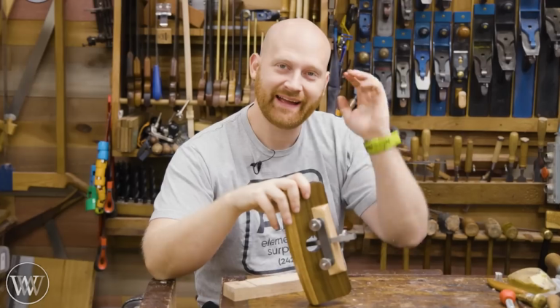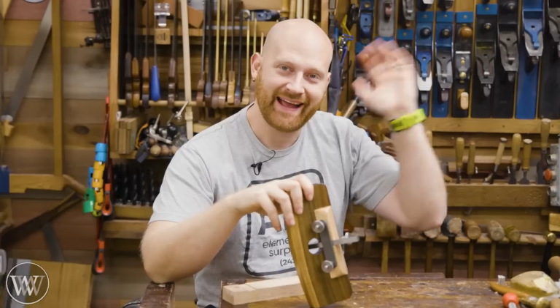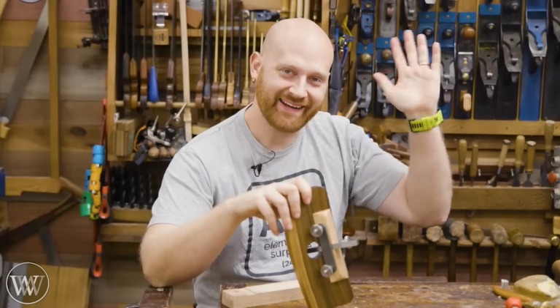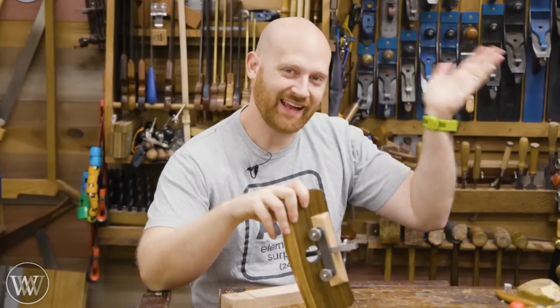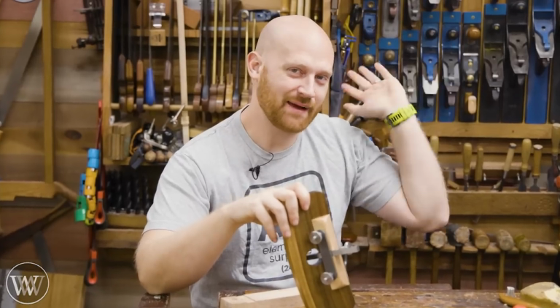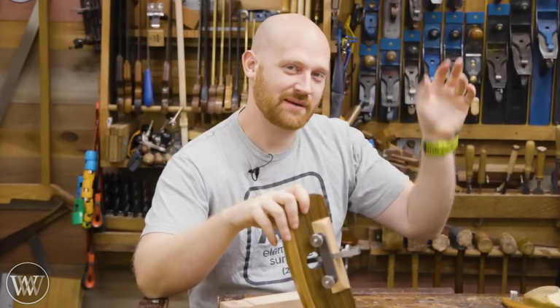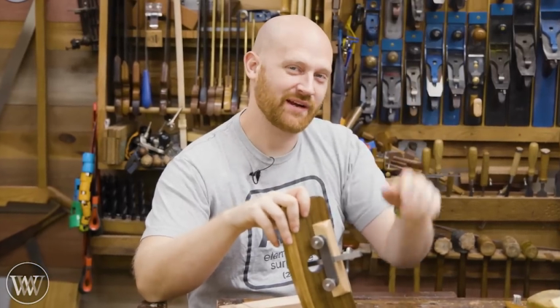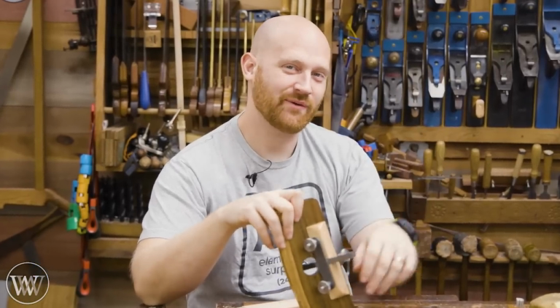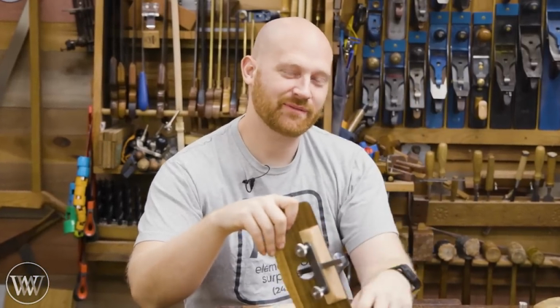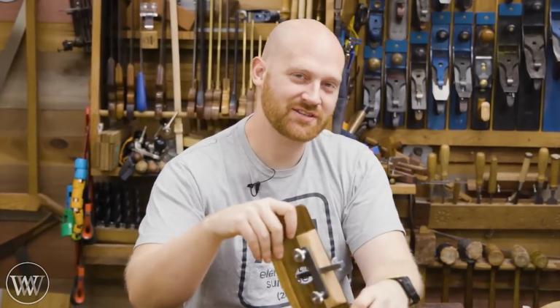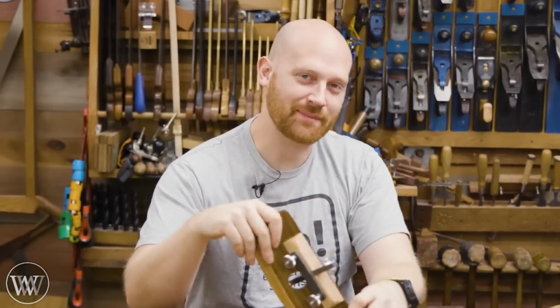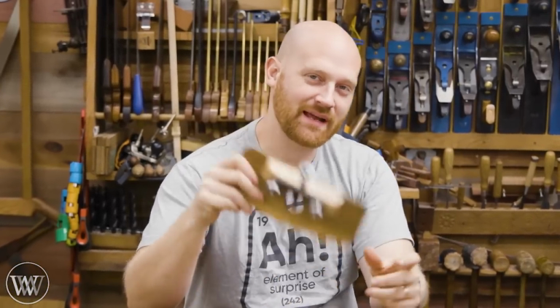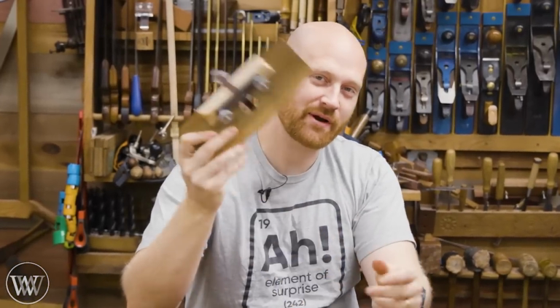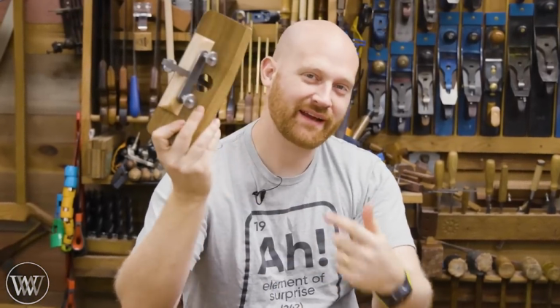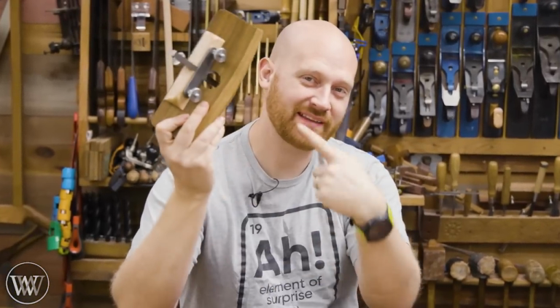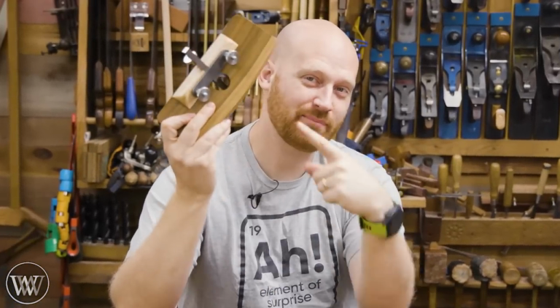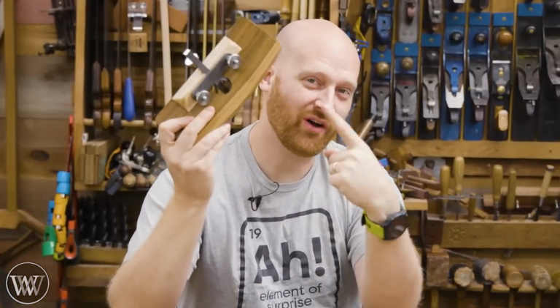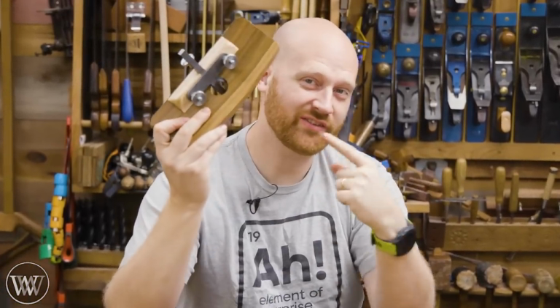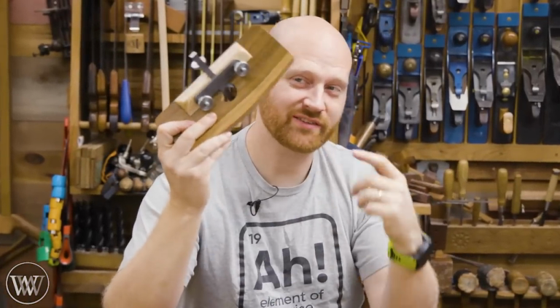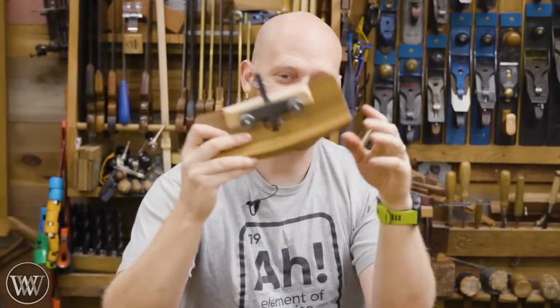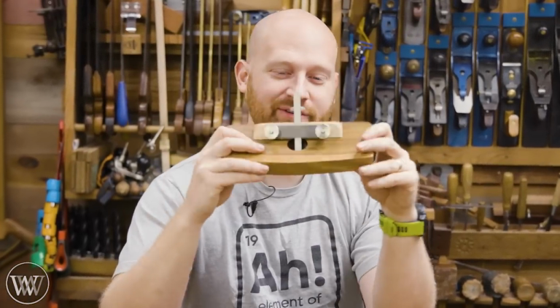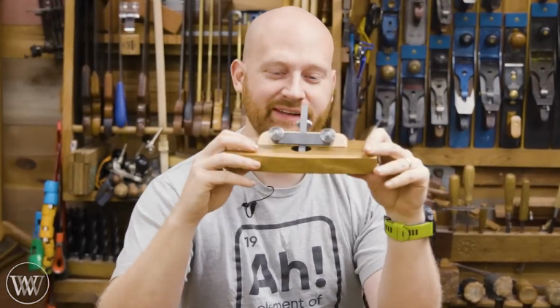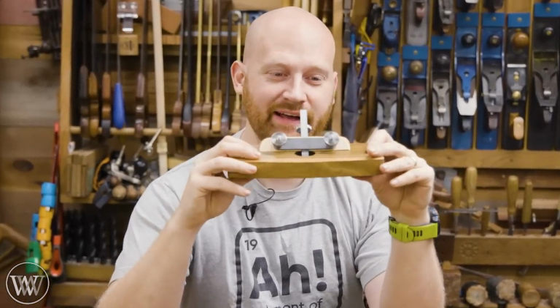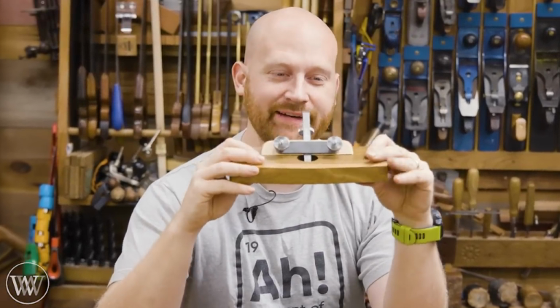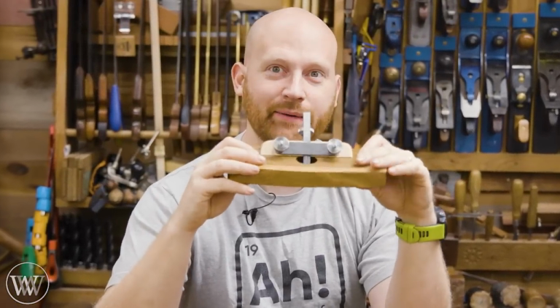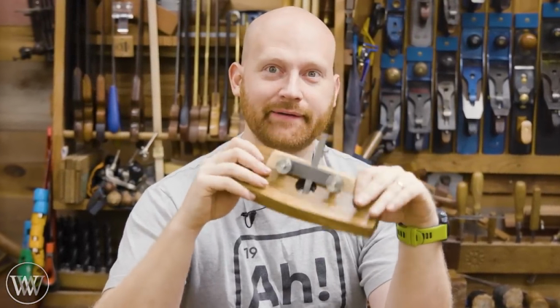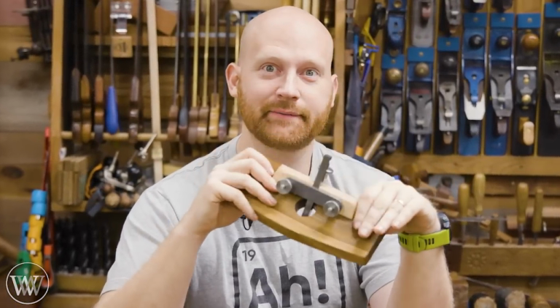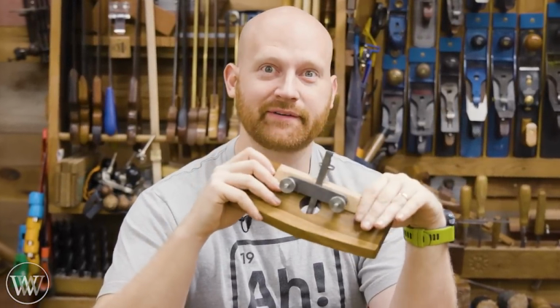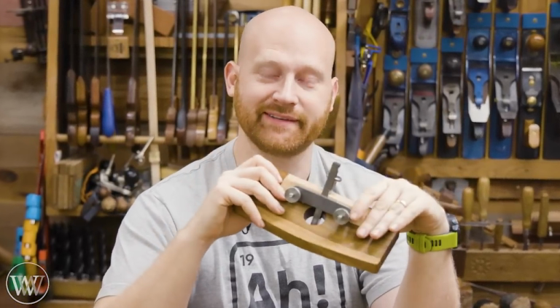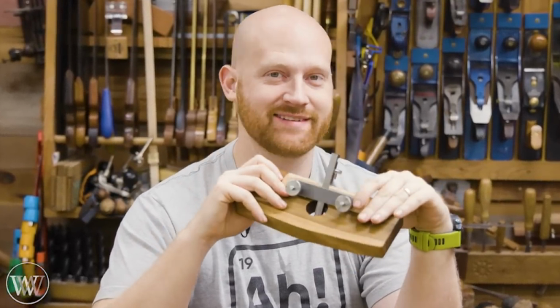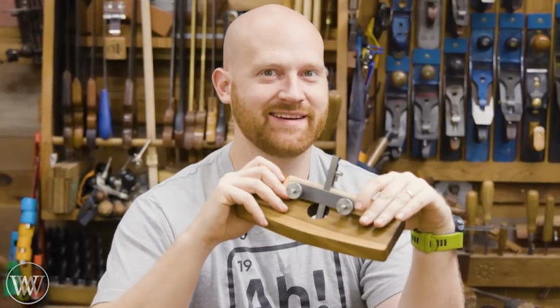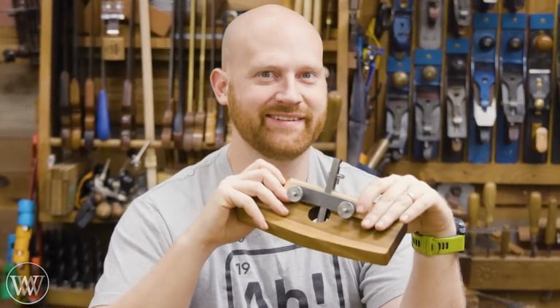Hey y'all, I'm James Wright. Welcome to my shop. Today we are making the Paul Sellers router kit — another router kit. Let's dive in.